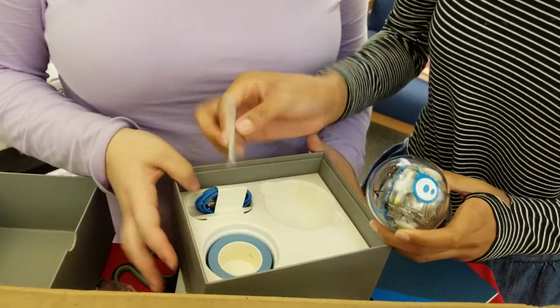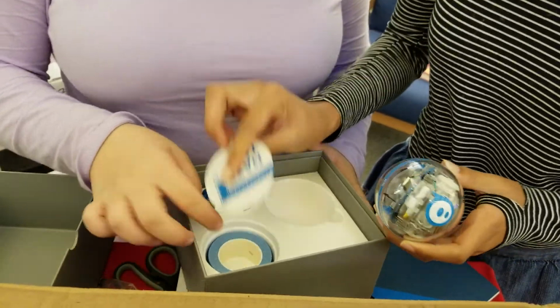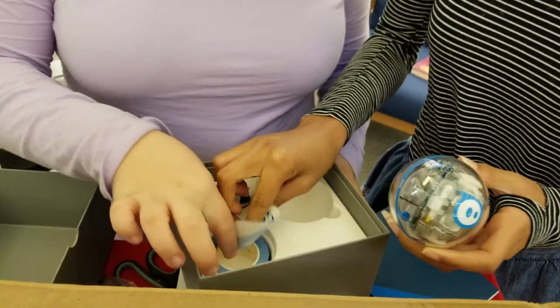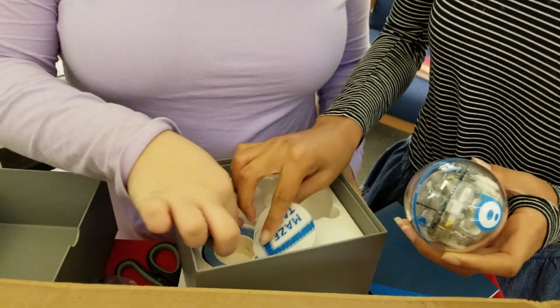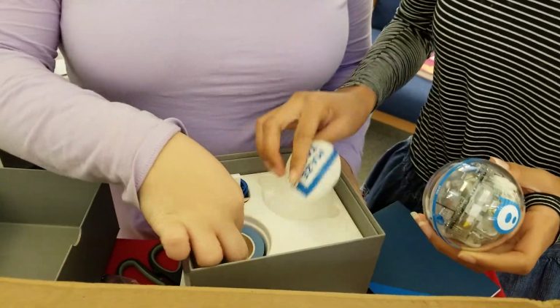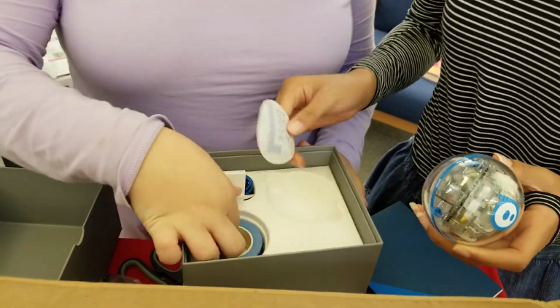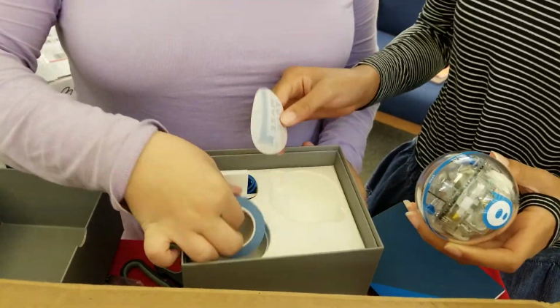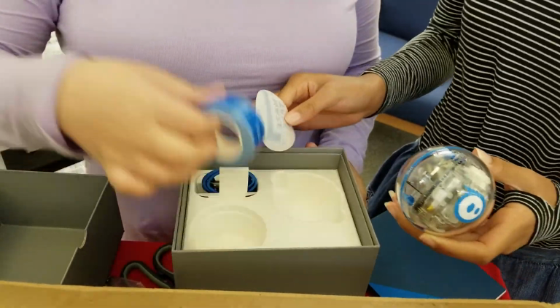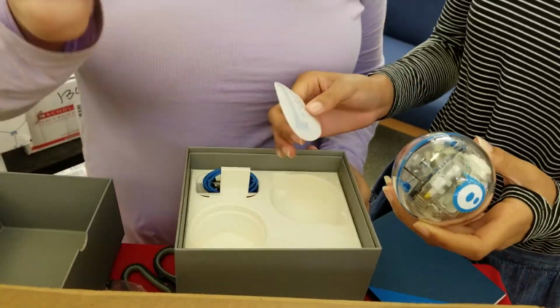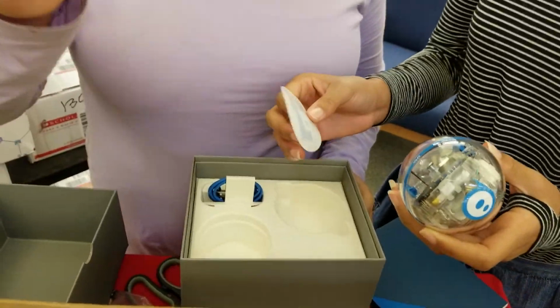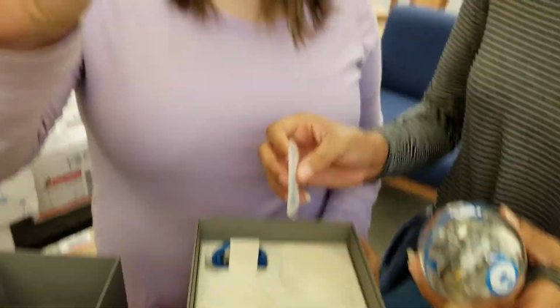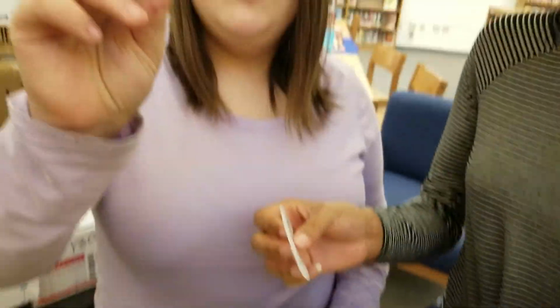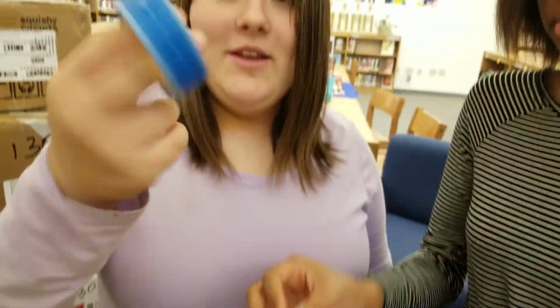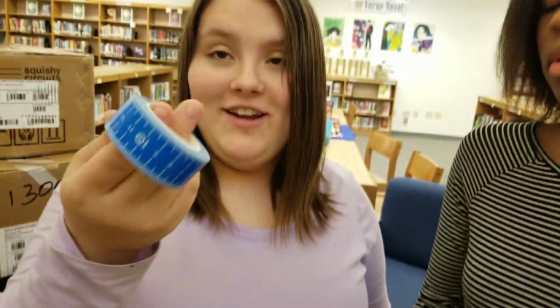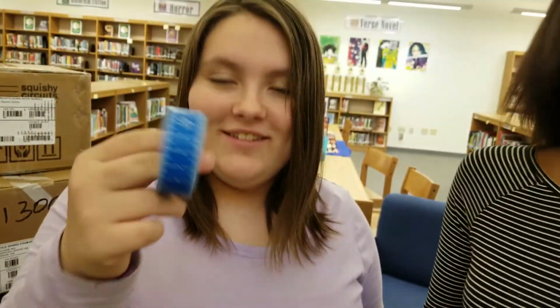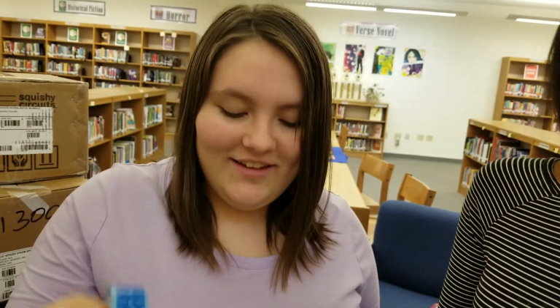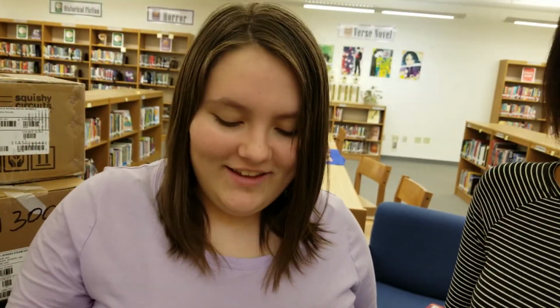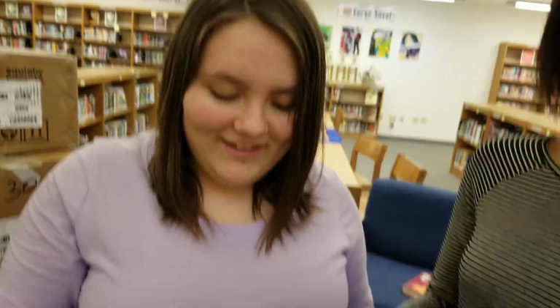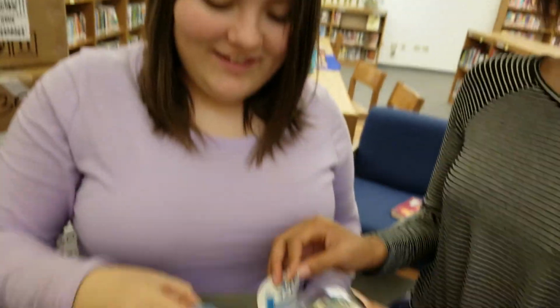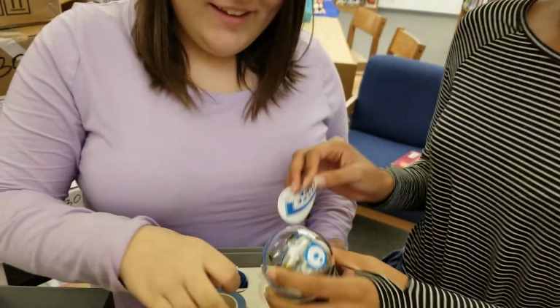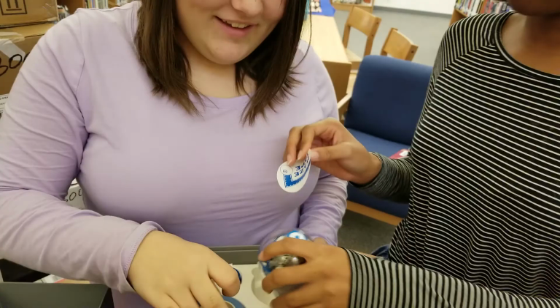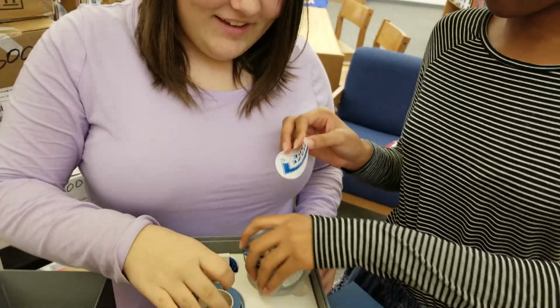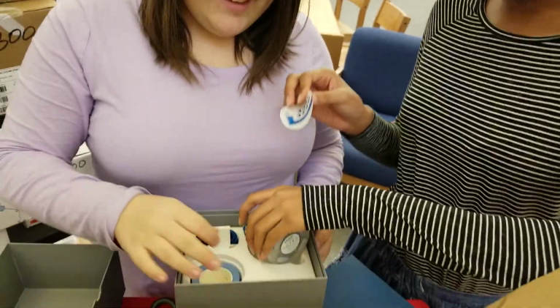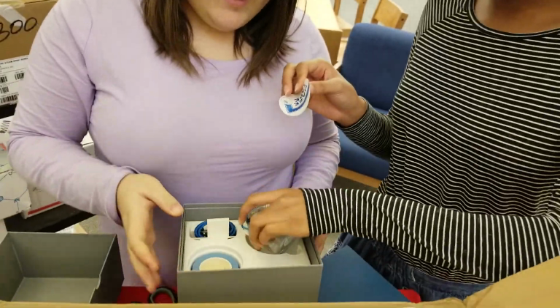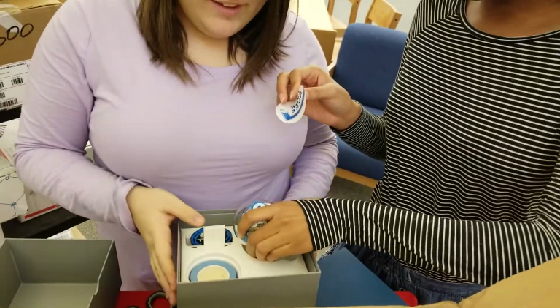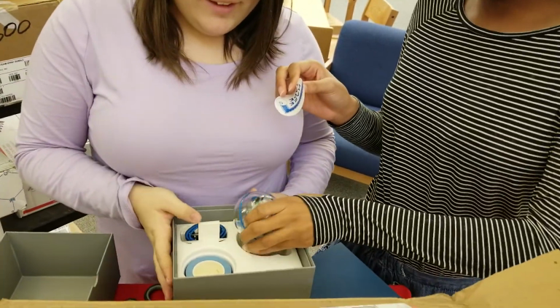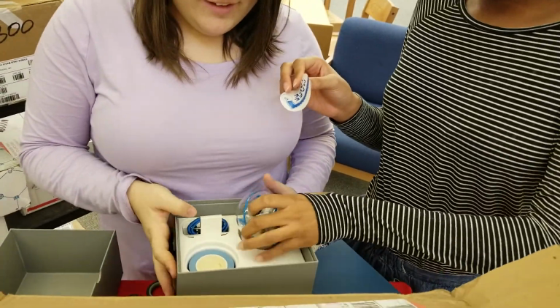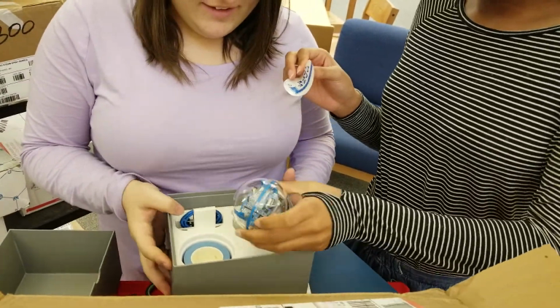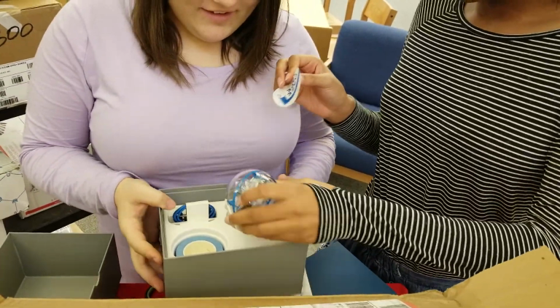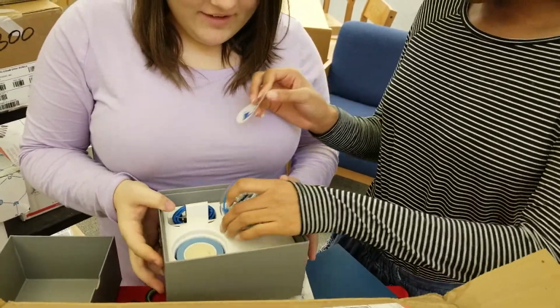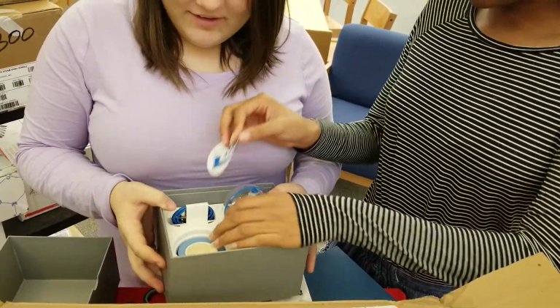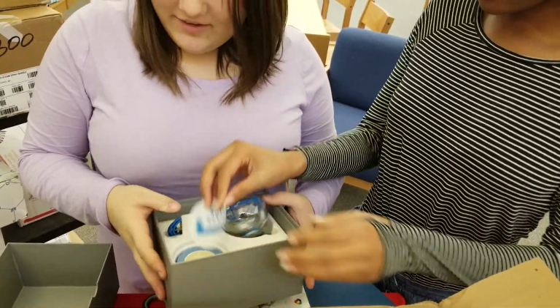And we have tape to measure it. All right, next box?